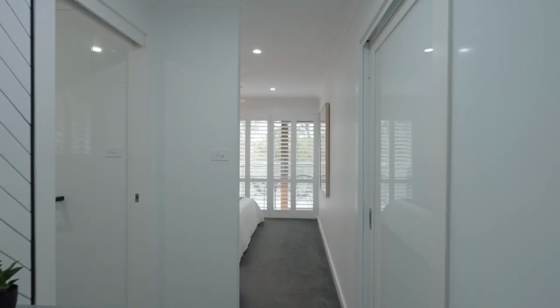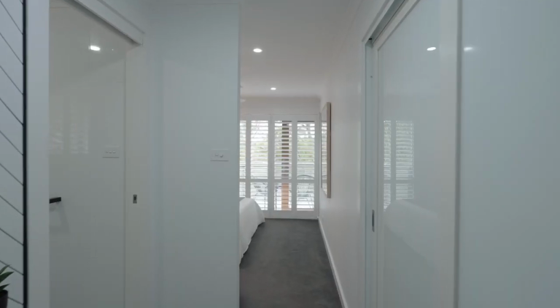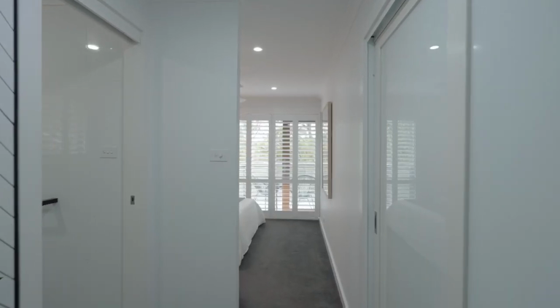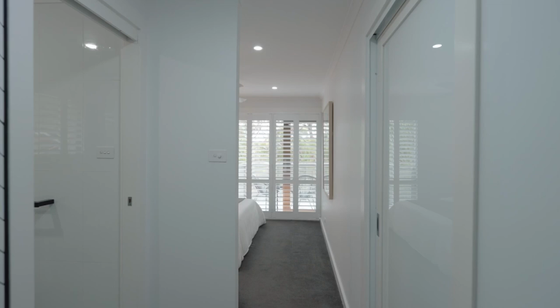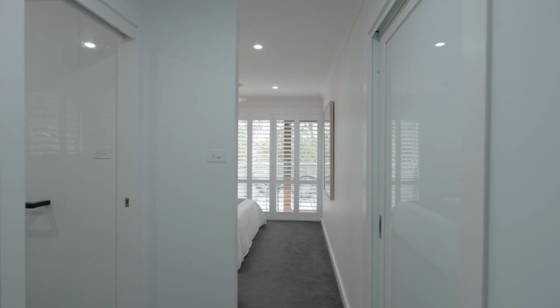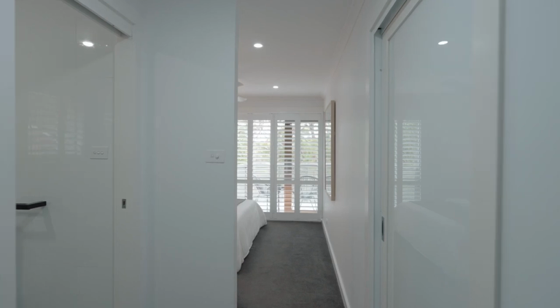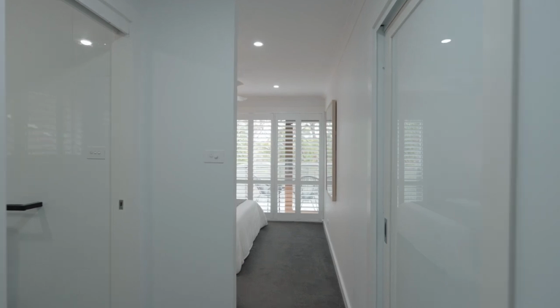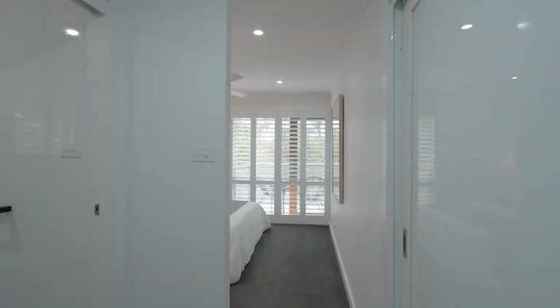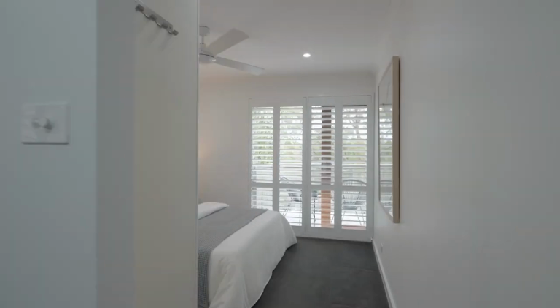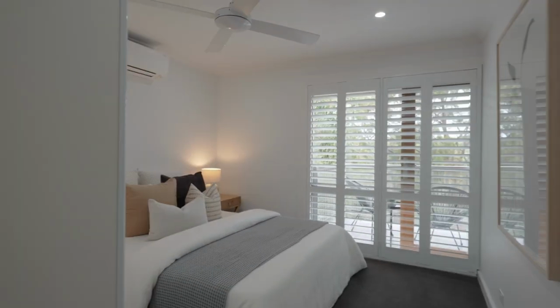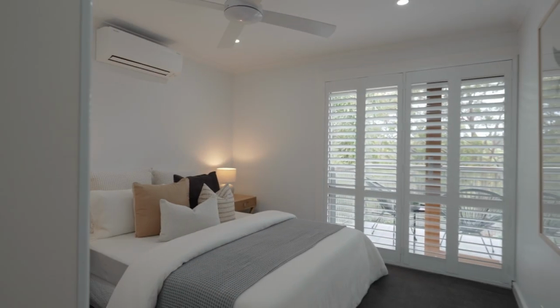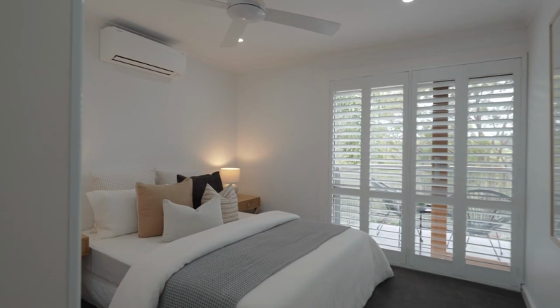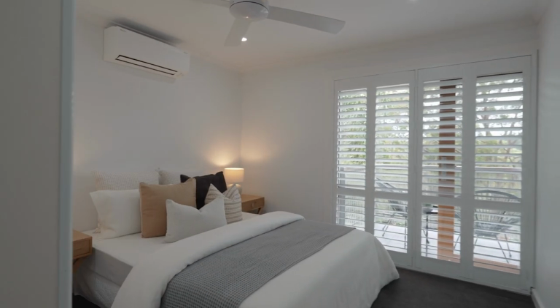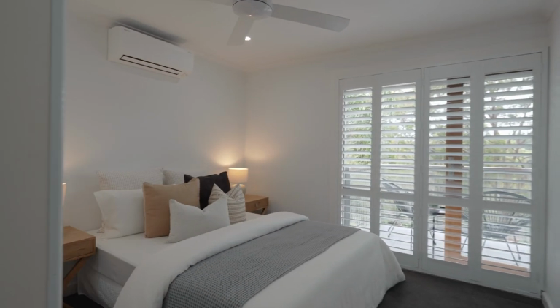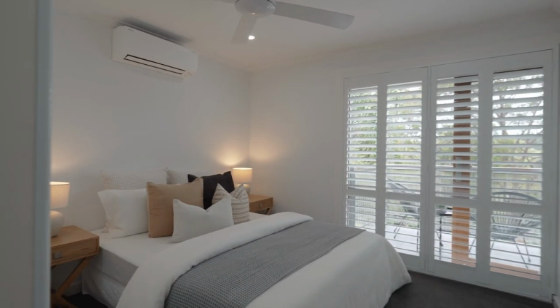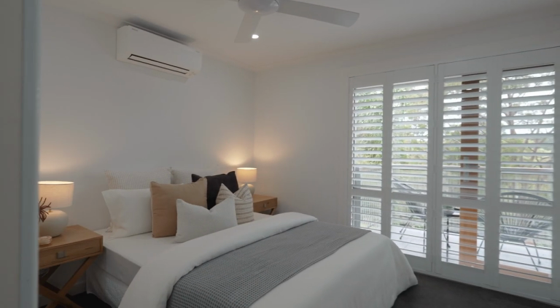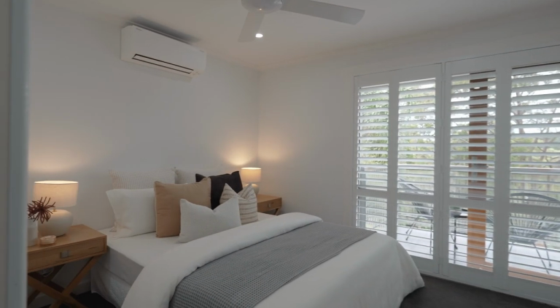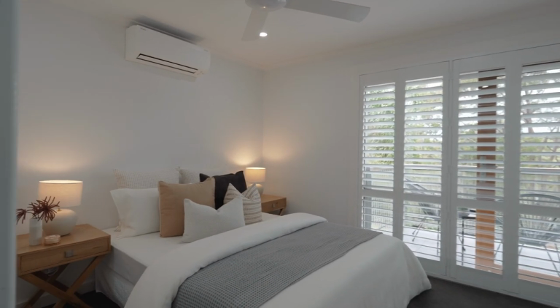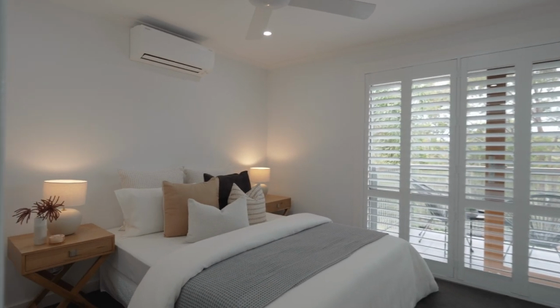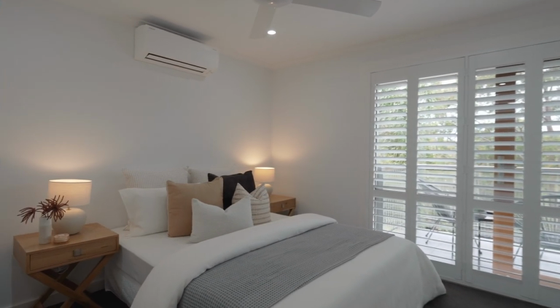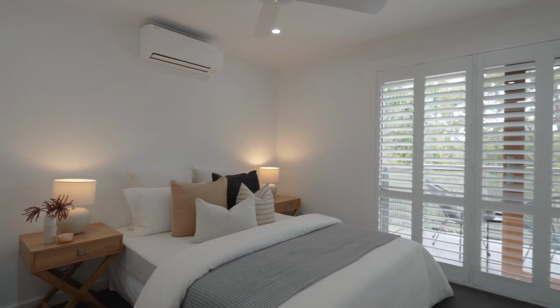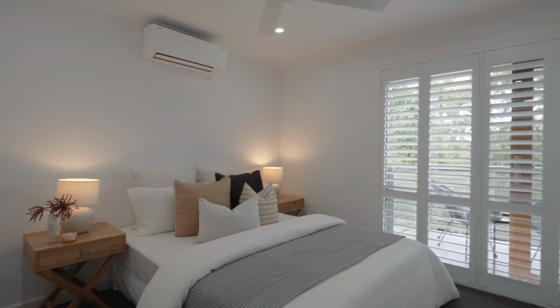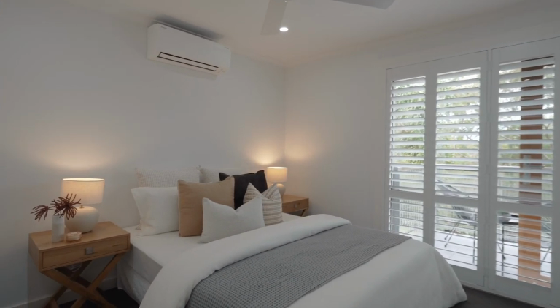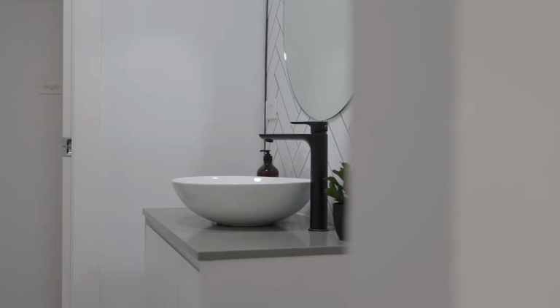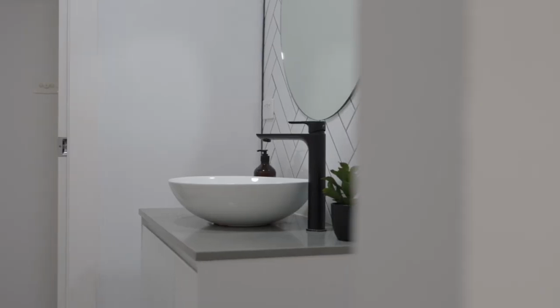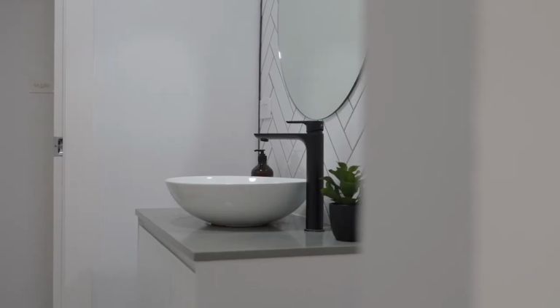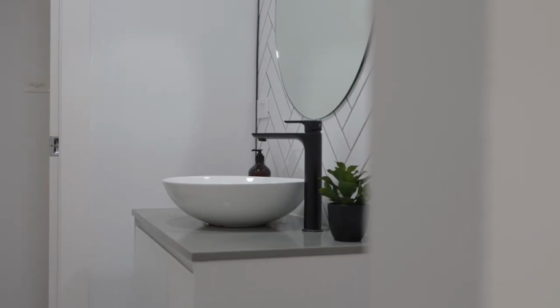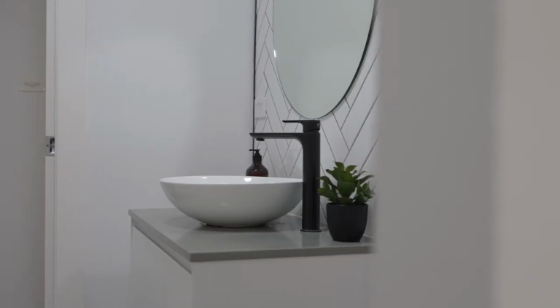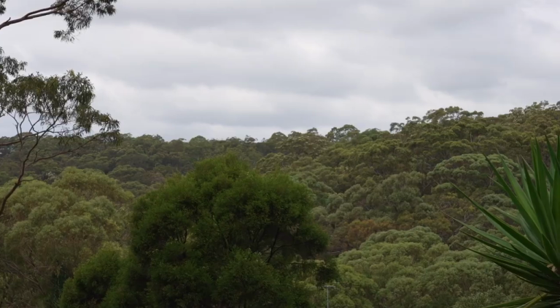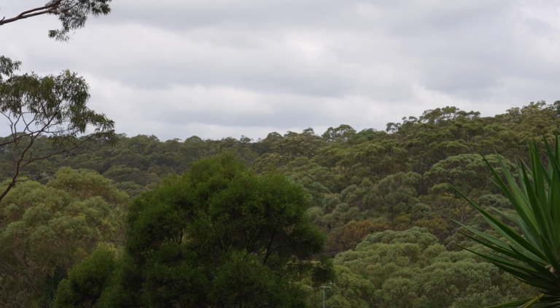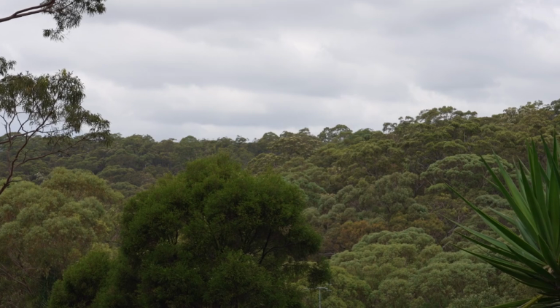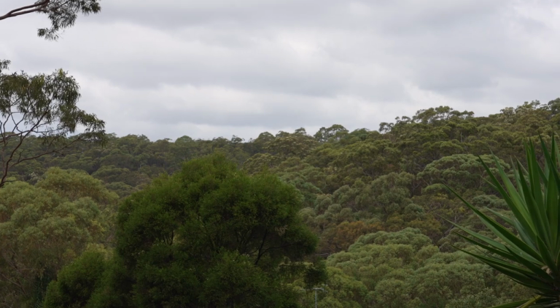The master bedroom offers a tranquil retreat for parents, with a stylish ensuite and district views.